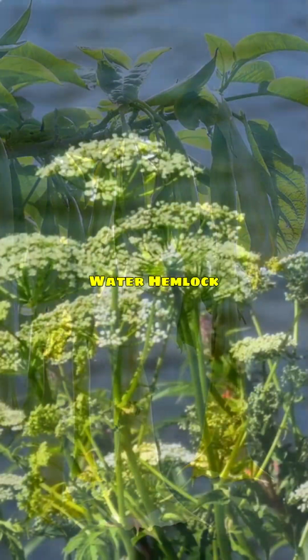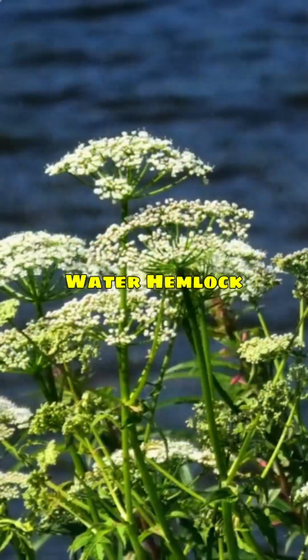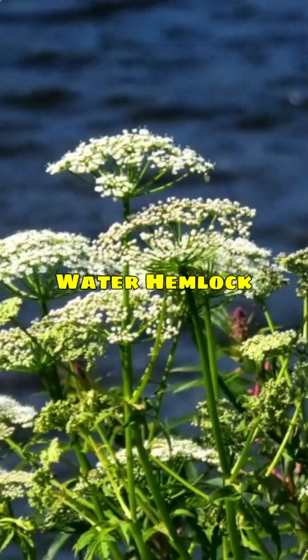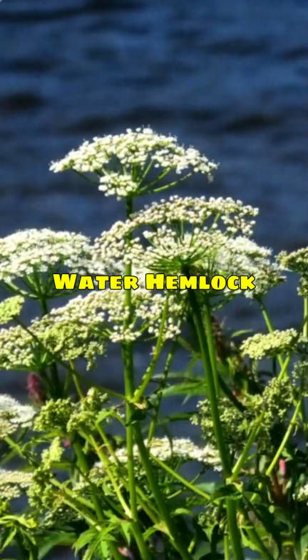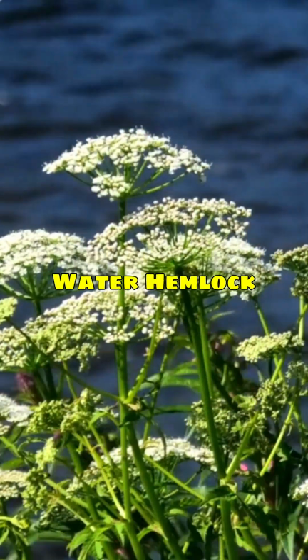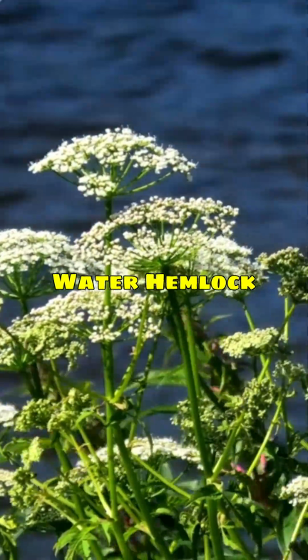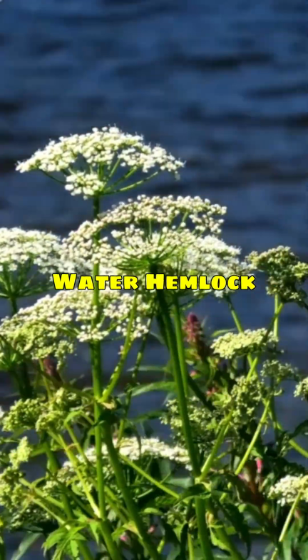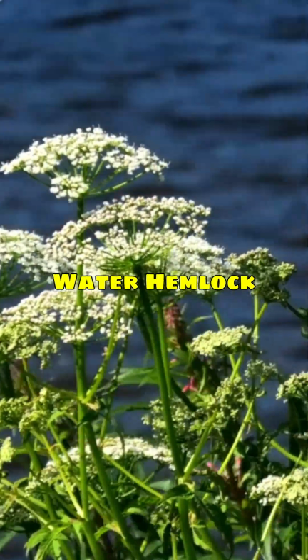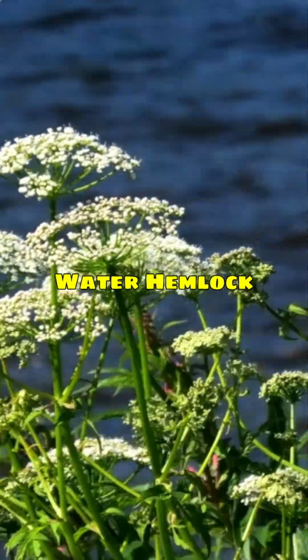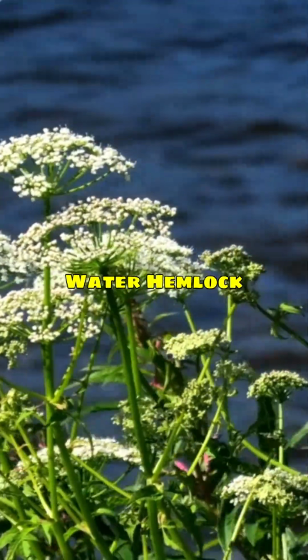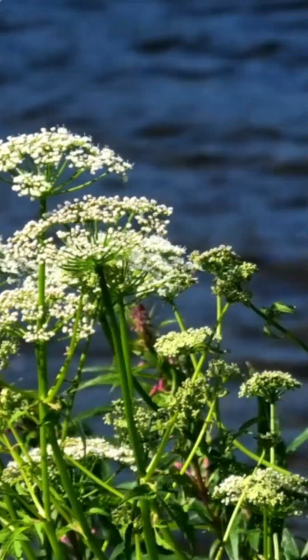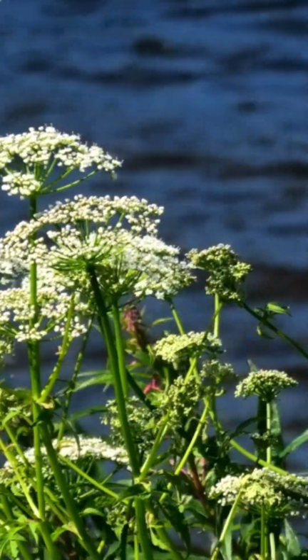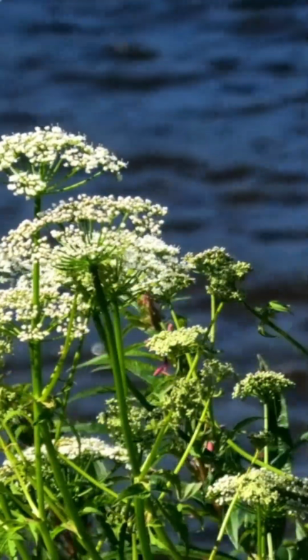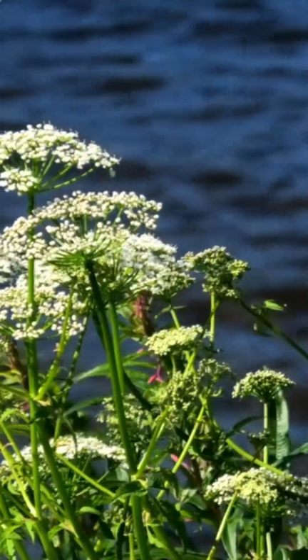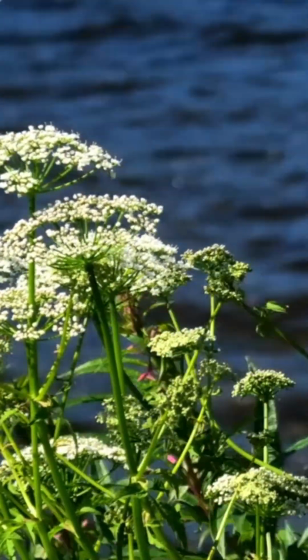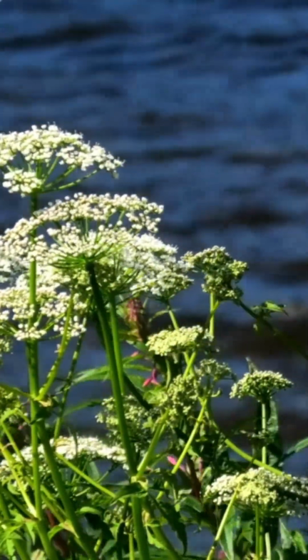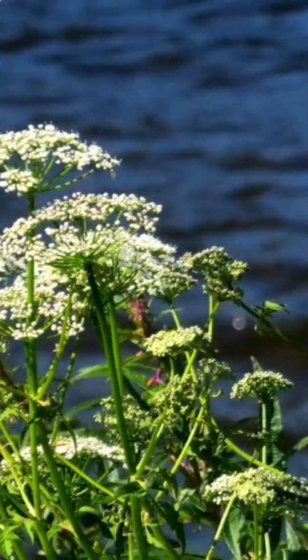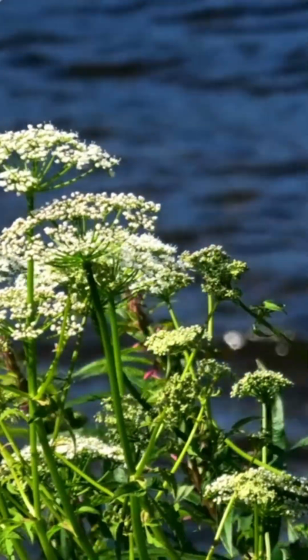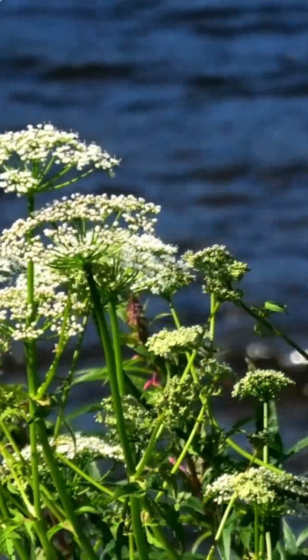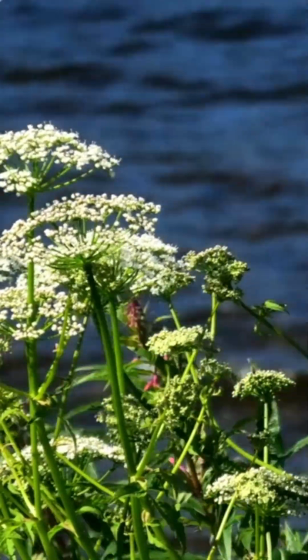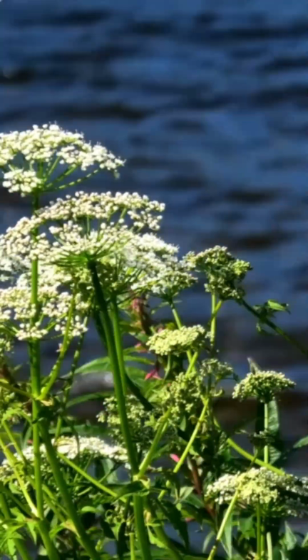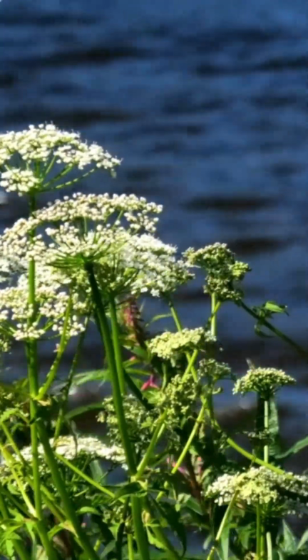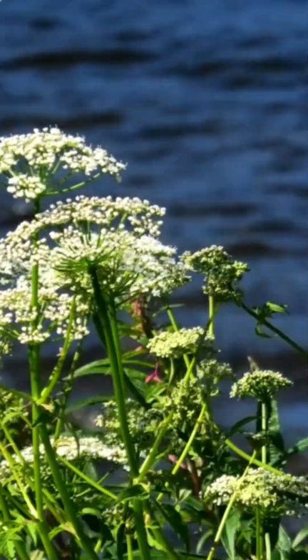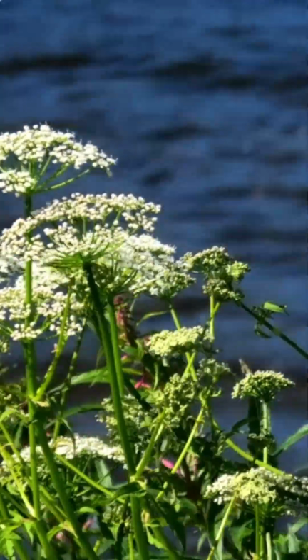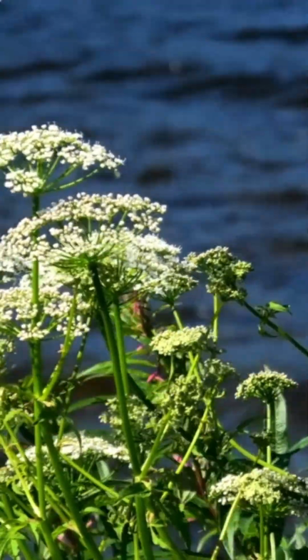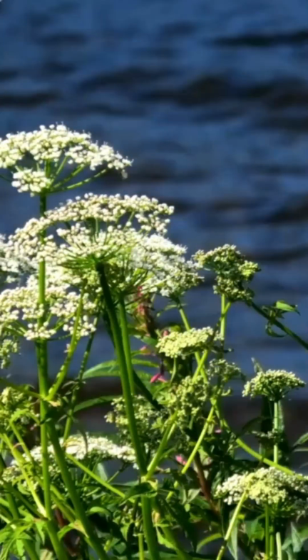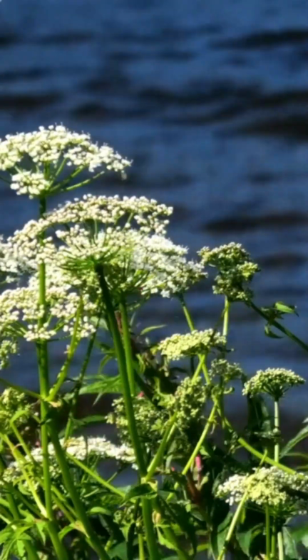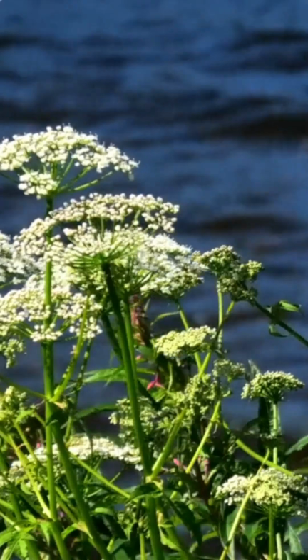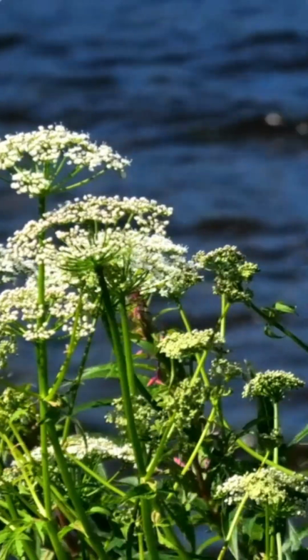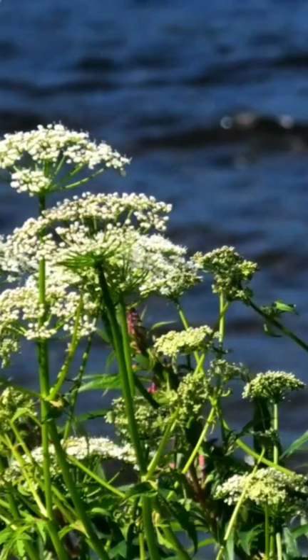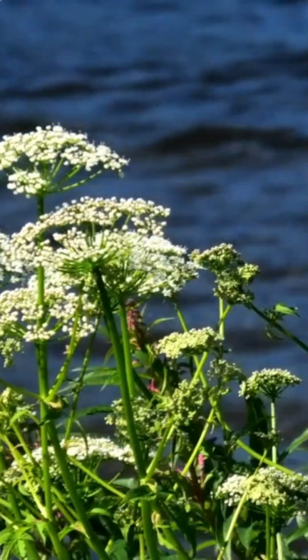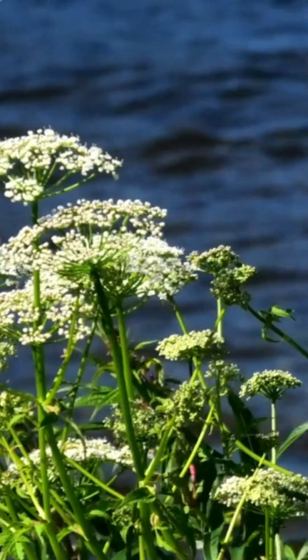Water hemlock is often mistaken for wild carrot, but it's among the deadliest plants in North America.